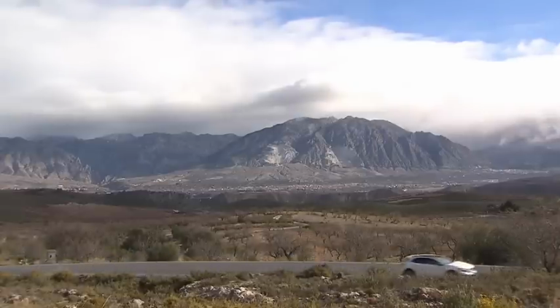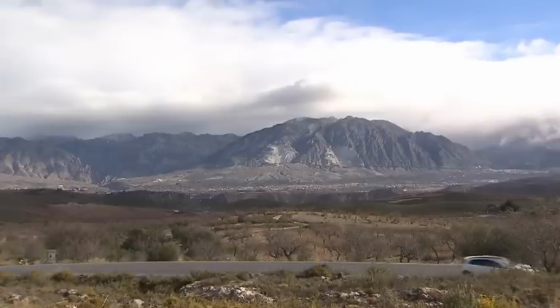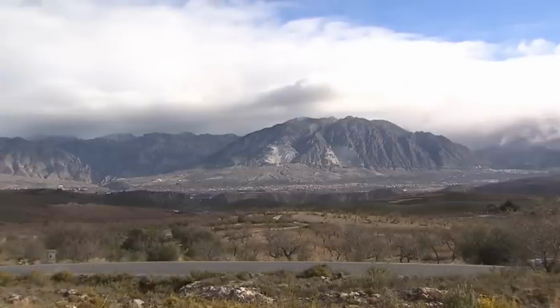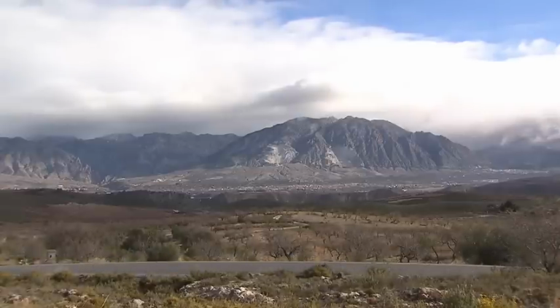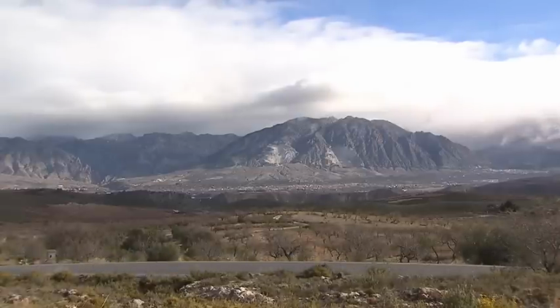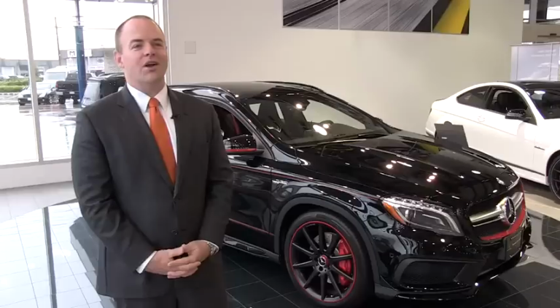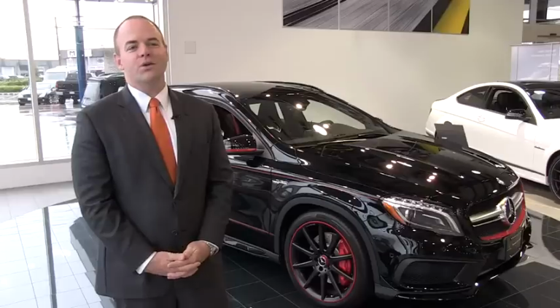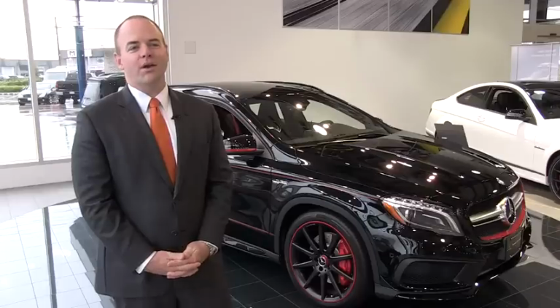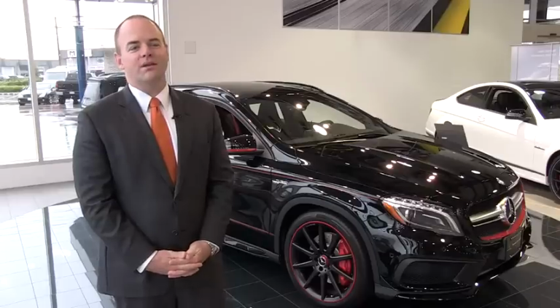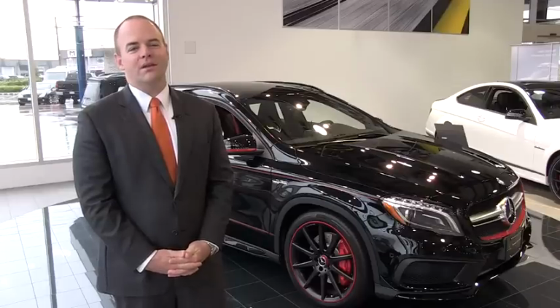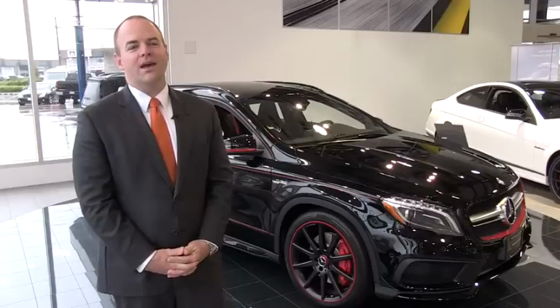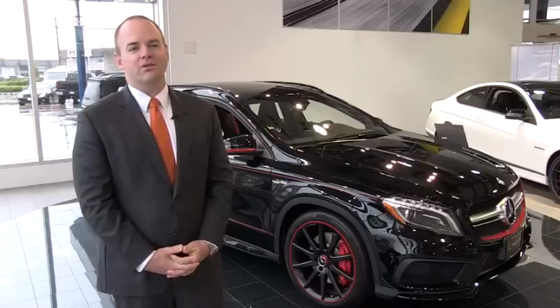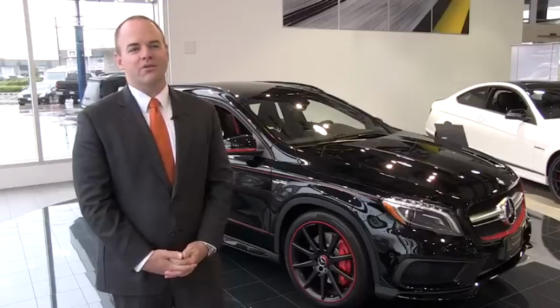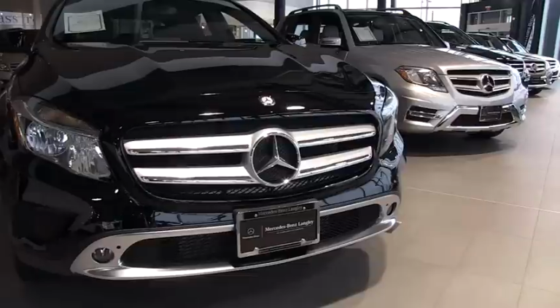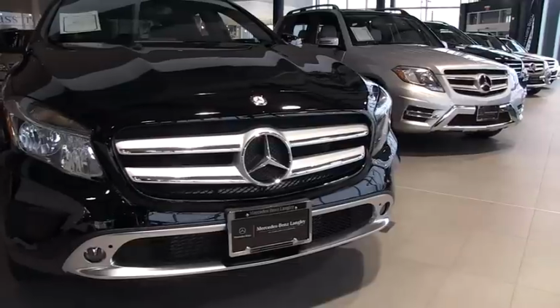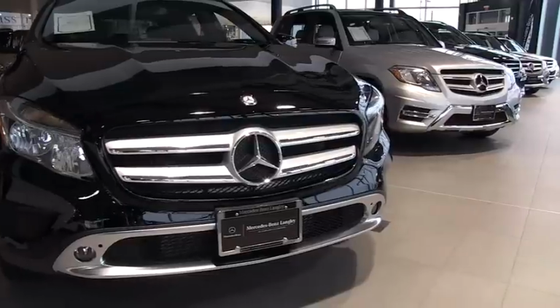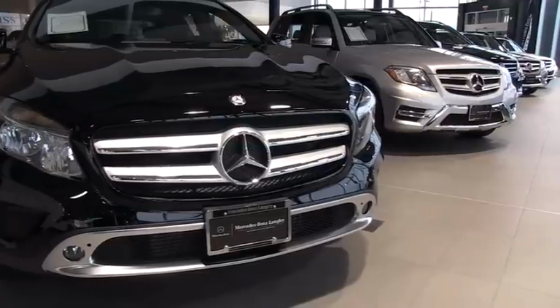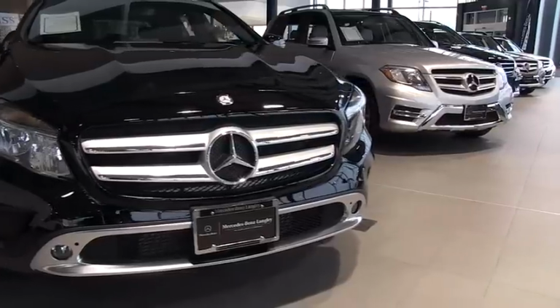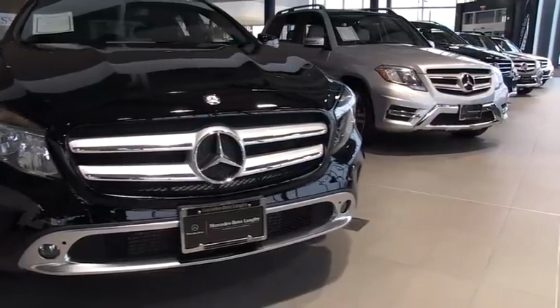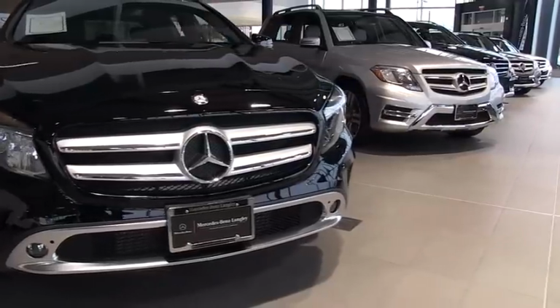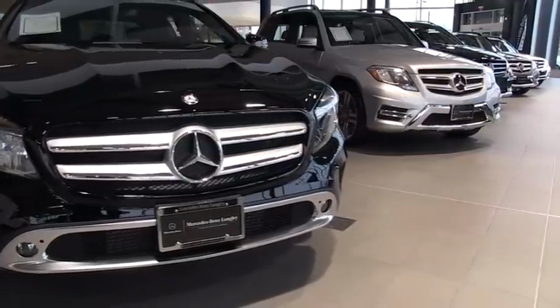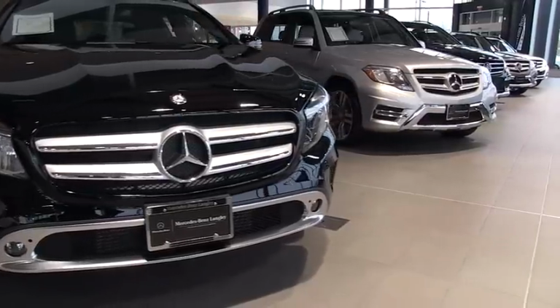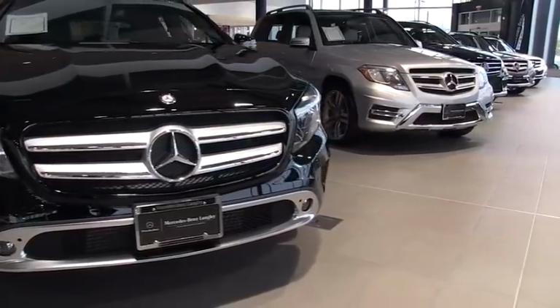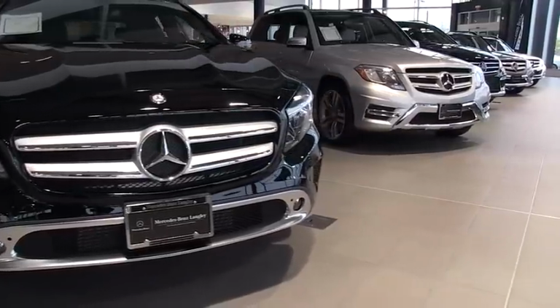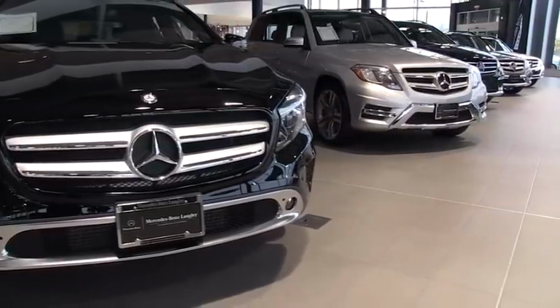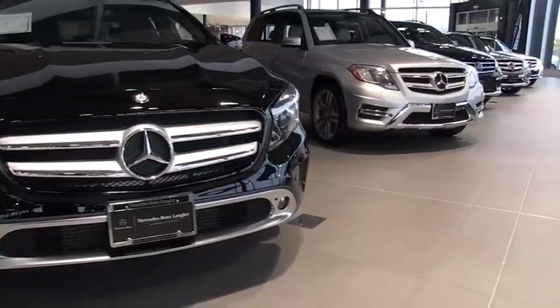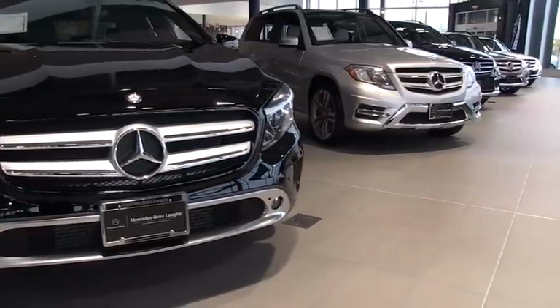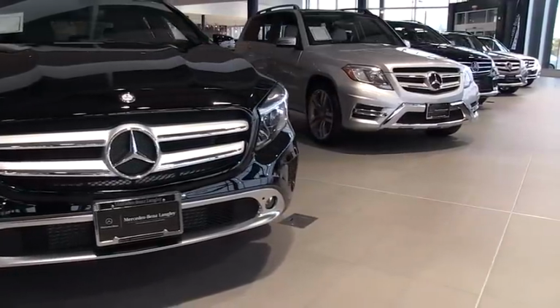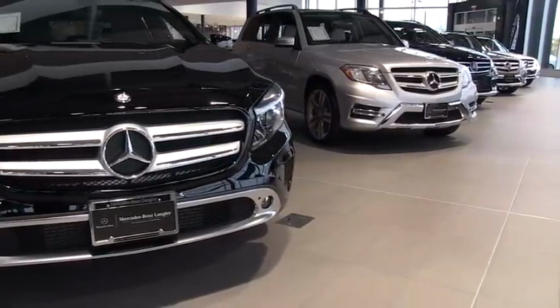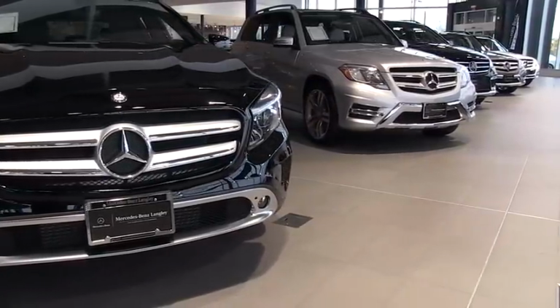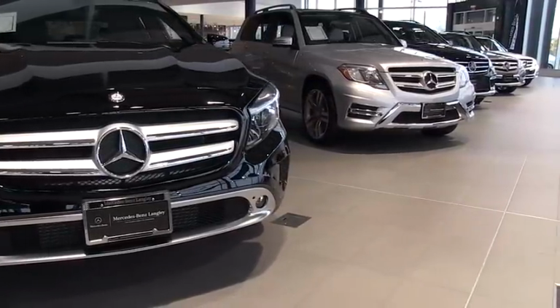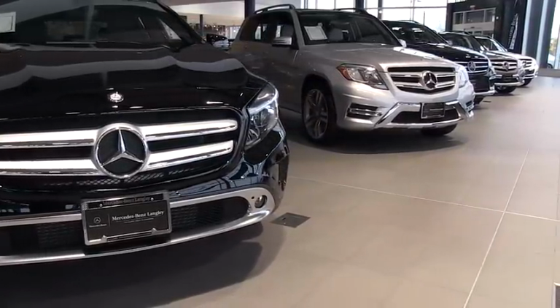The GLA 250 is our entry point into the SUV family here at Mercedes-Benz, and we offer a full line right up to a seven-passenger GL.